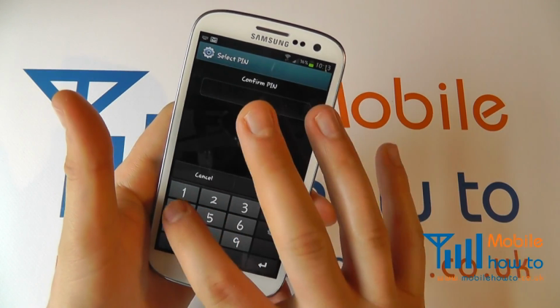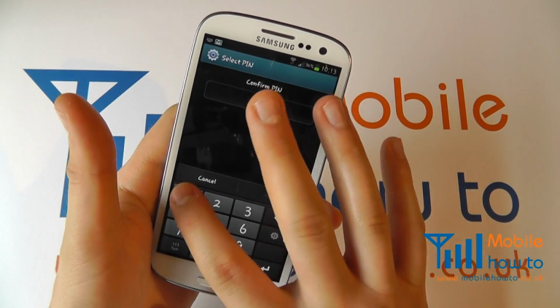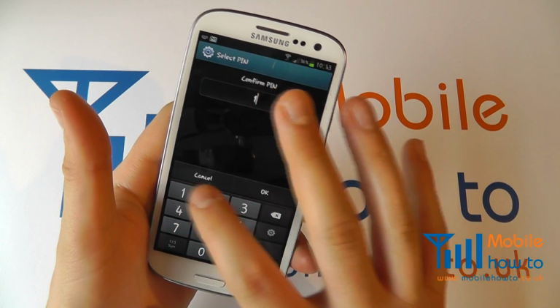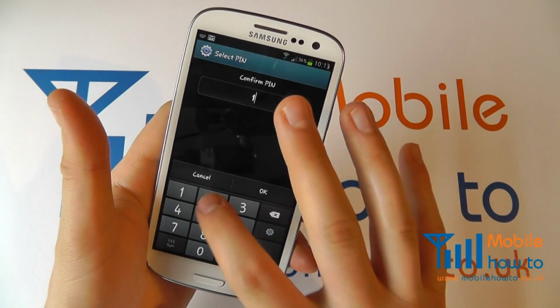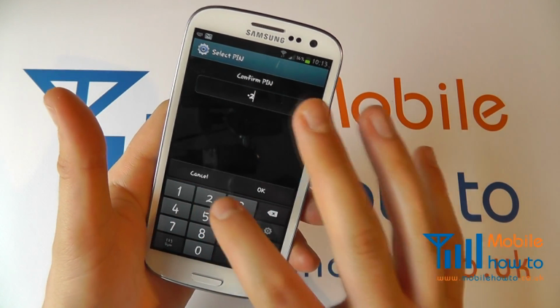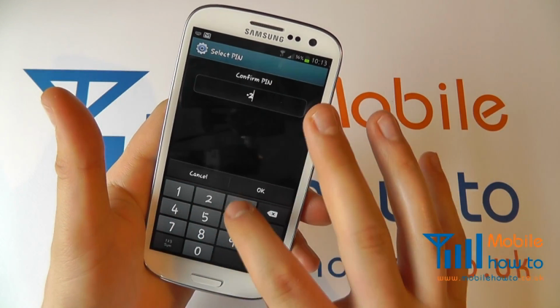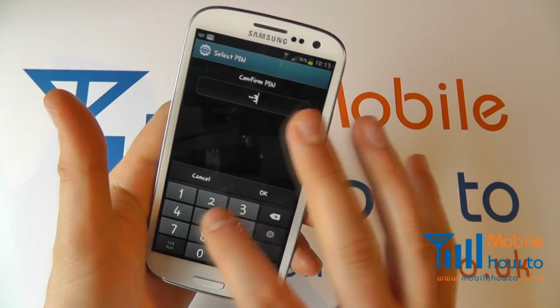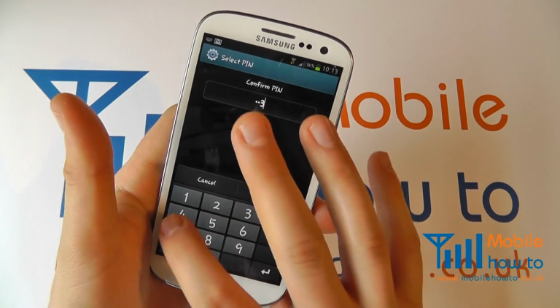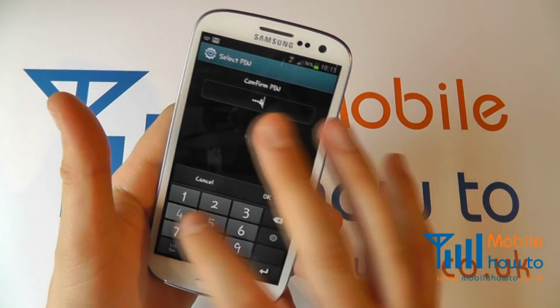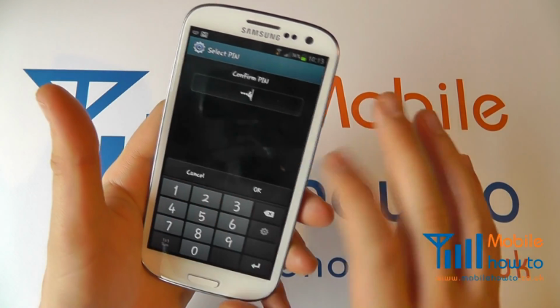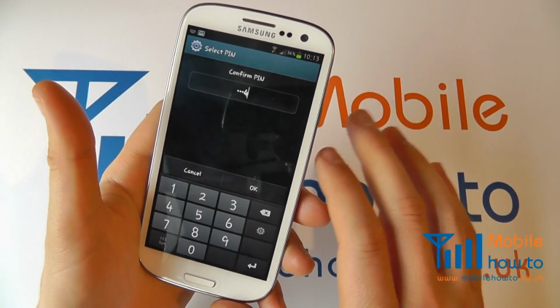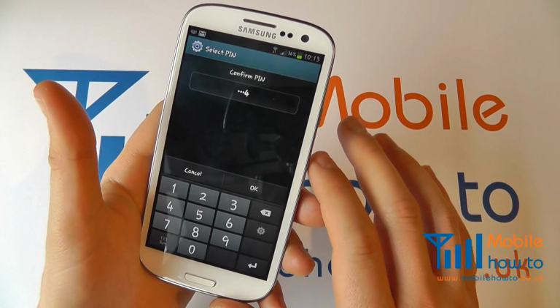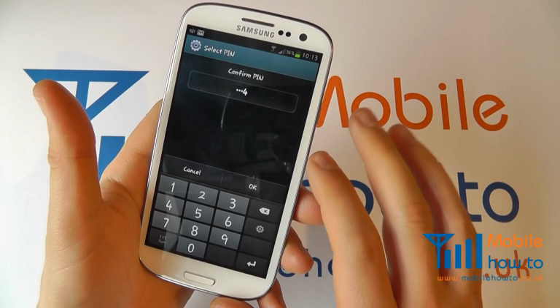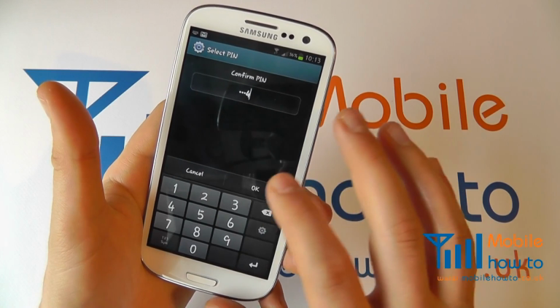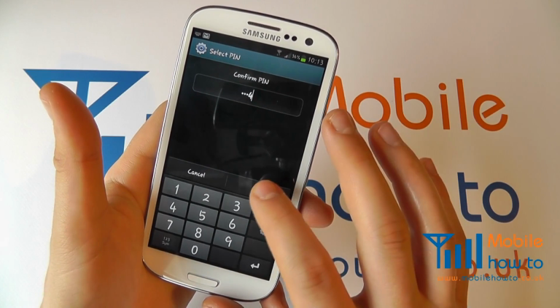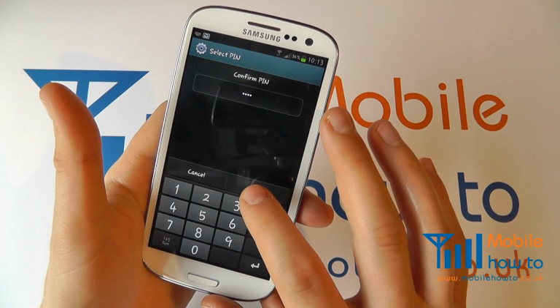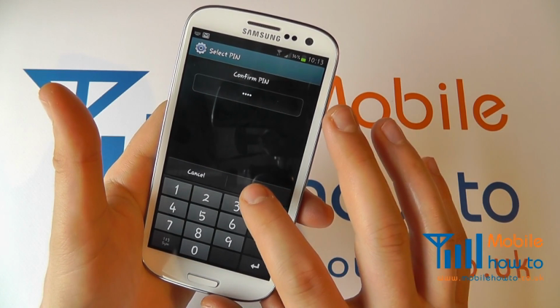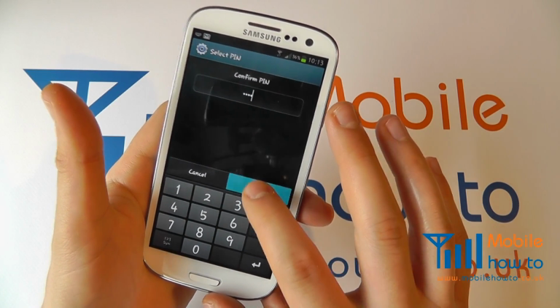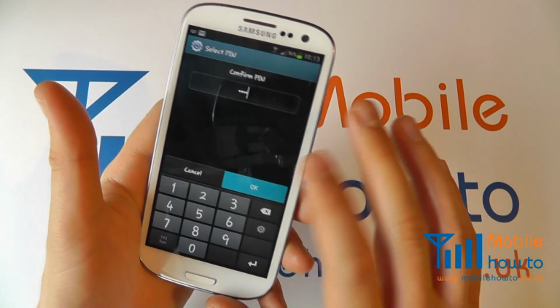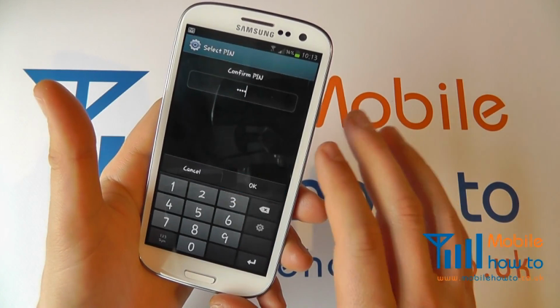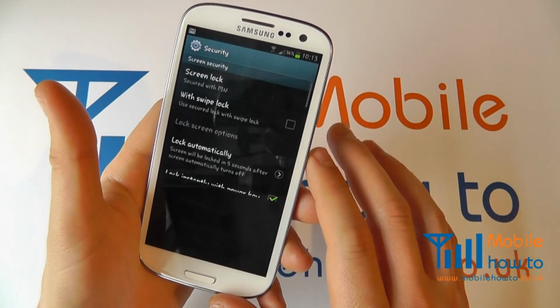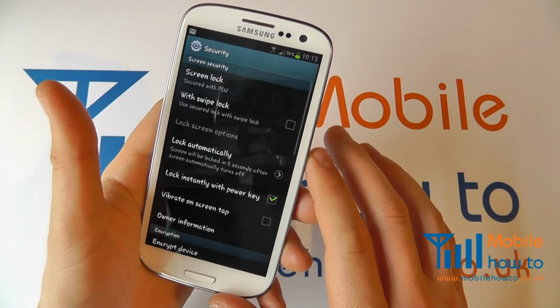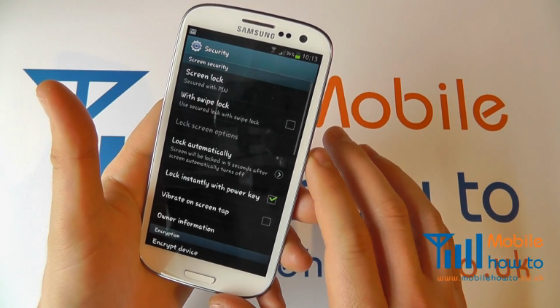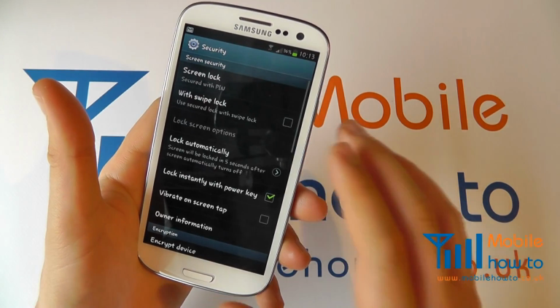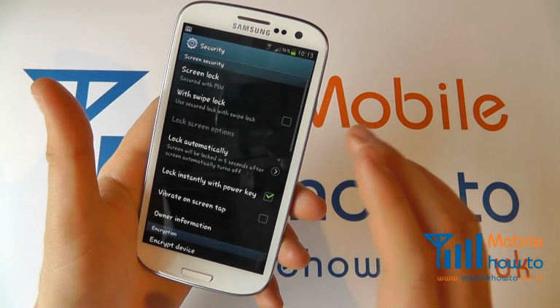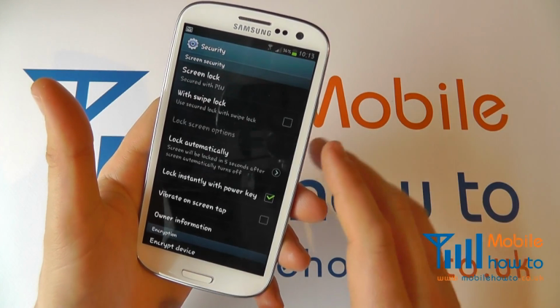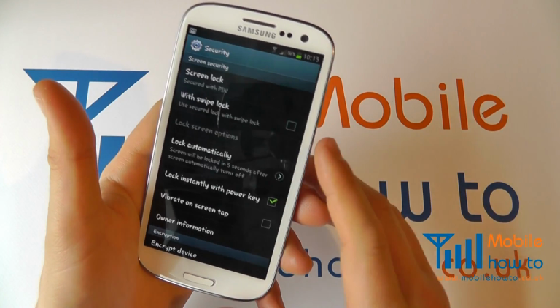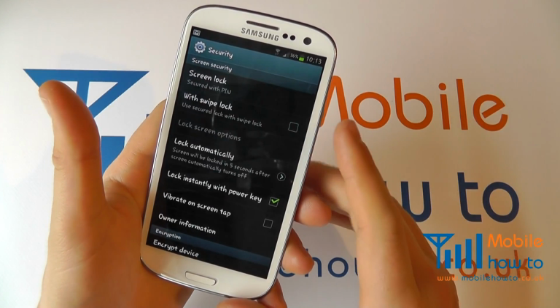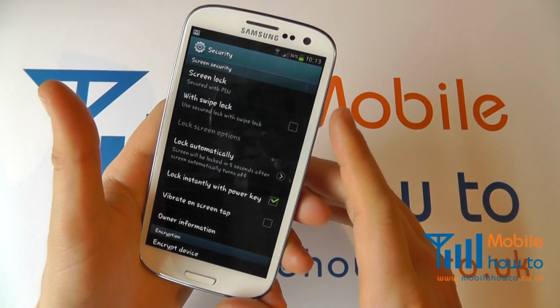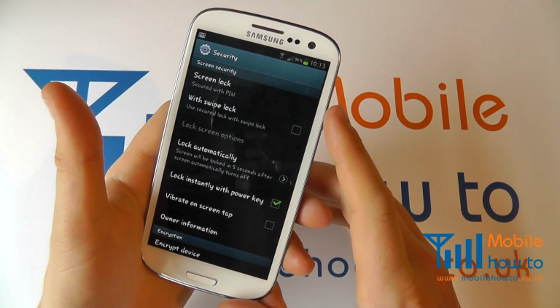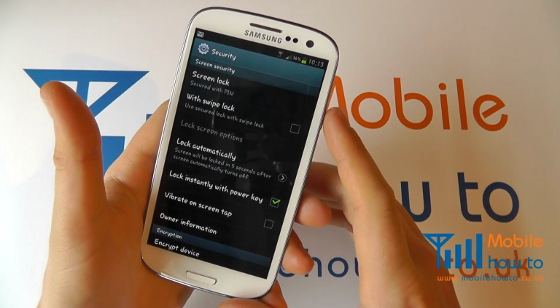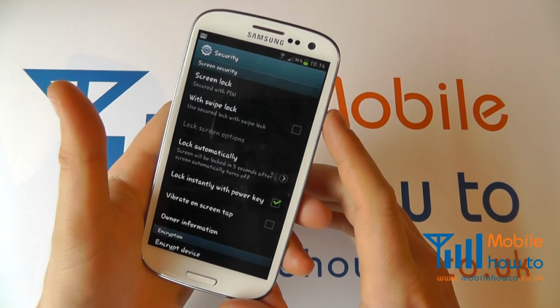Enter the pin again, once happy click OK. That is the pin now entered.